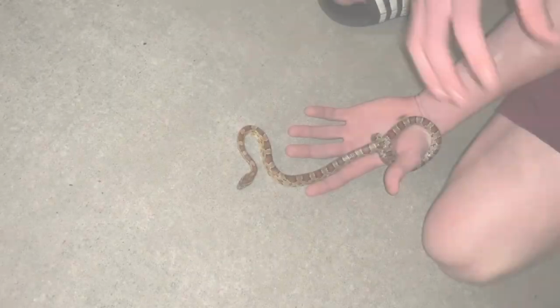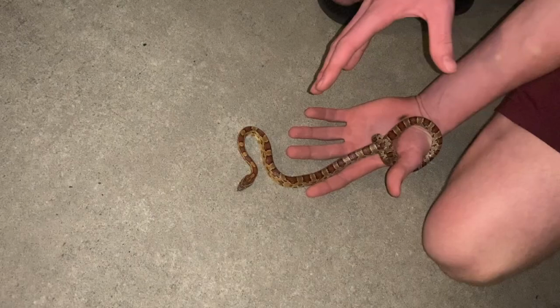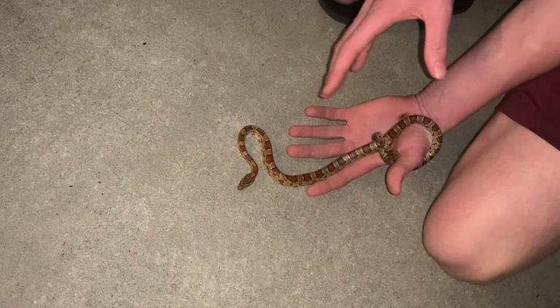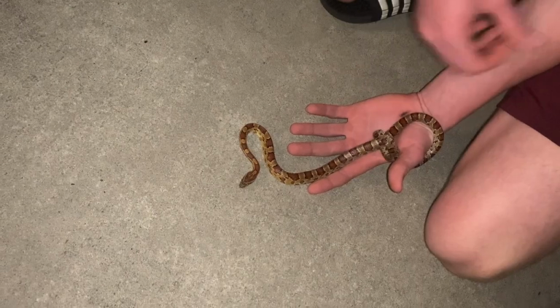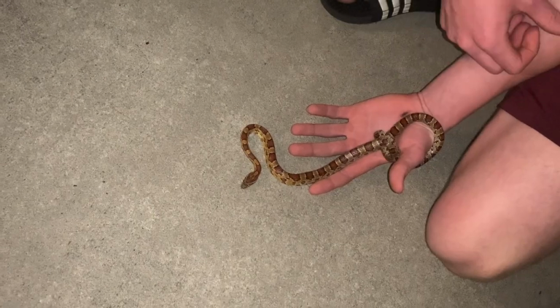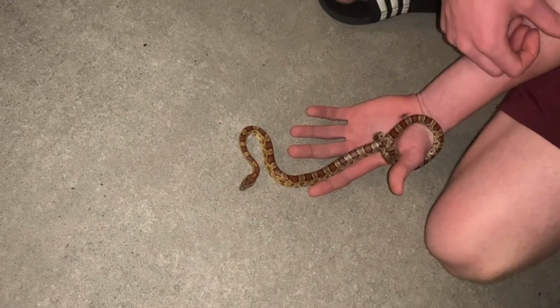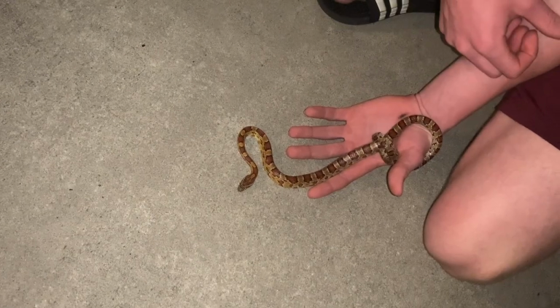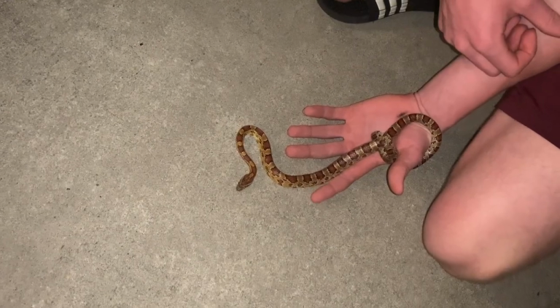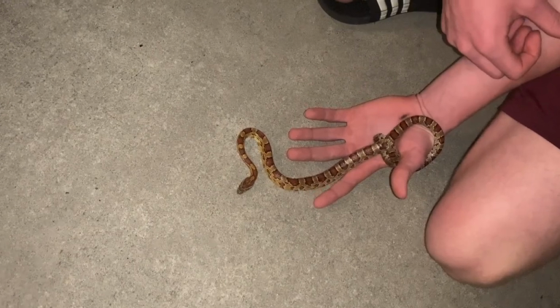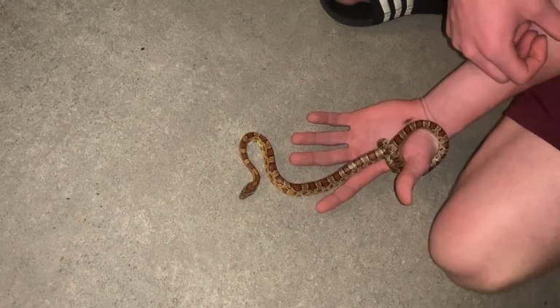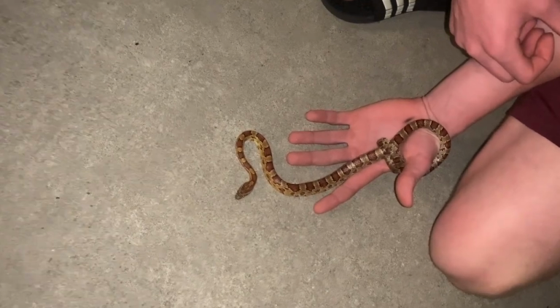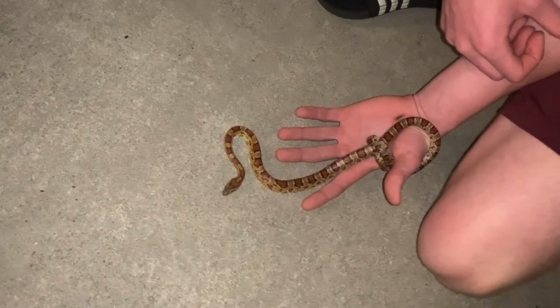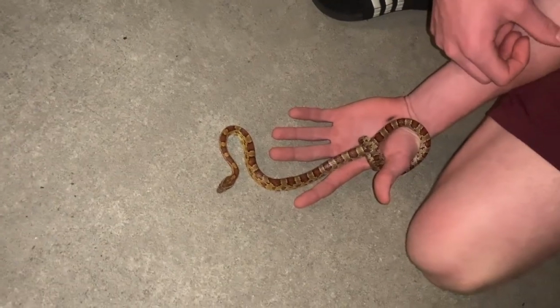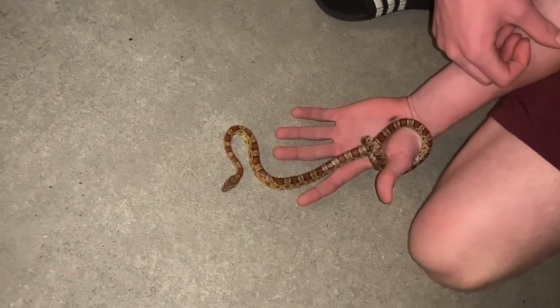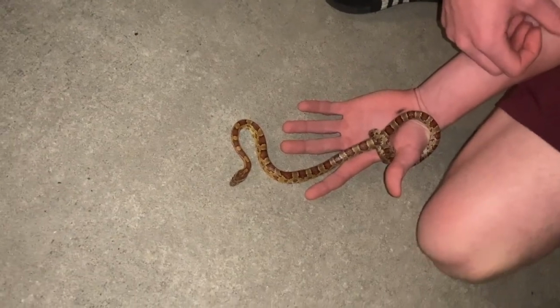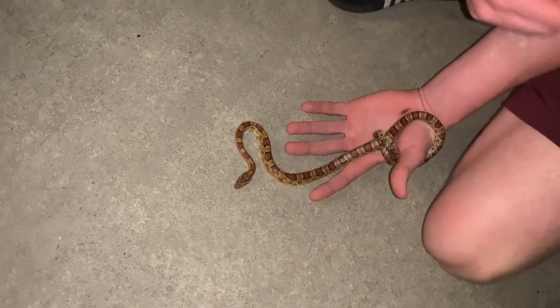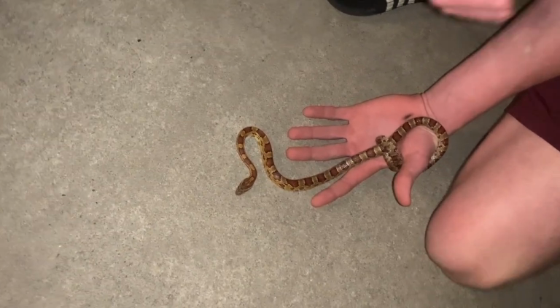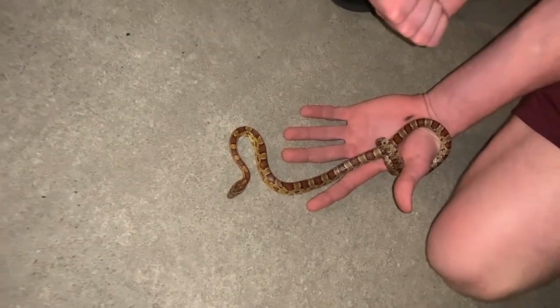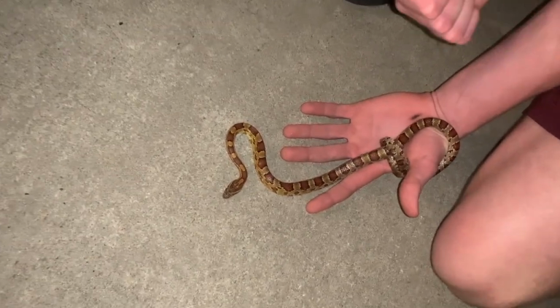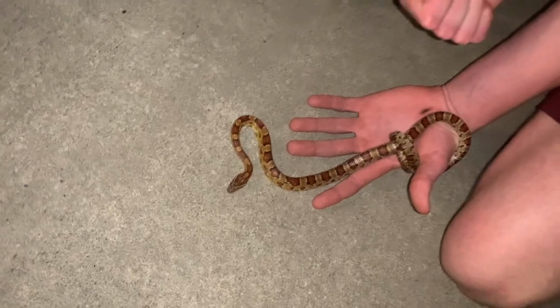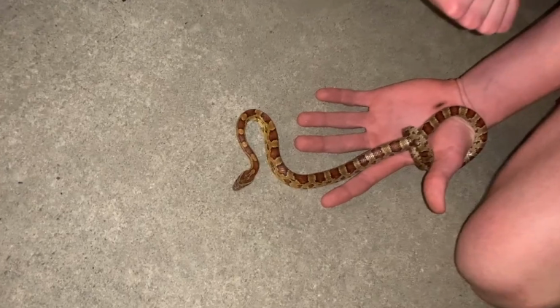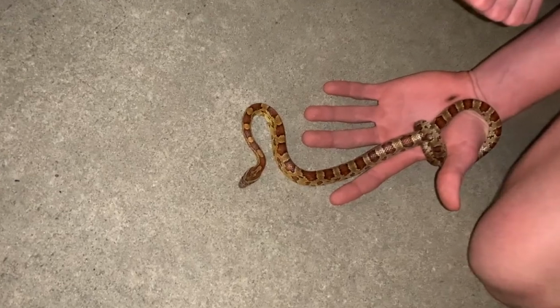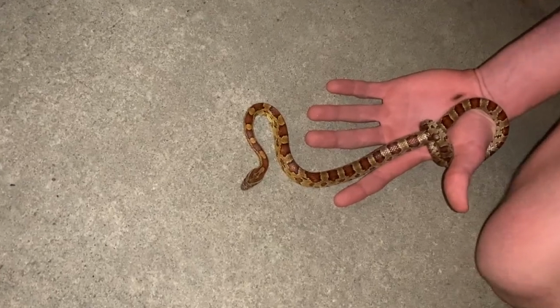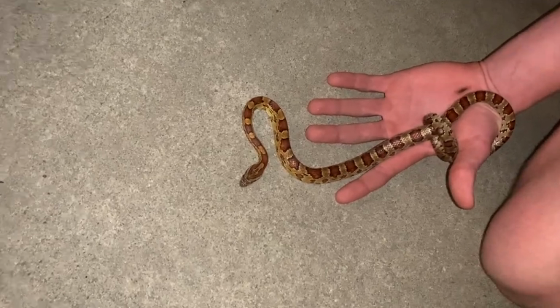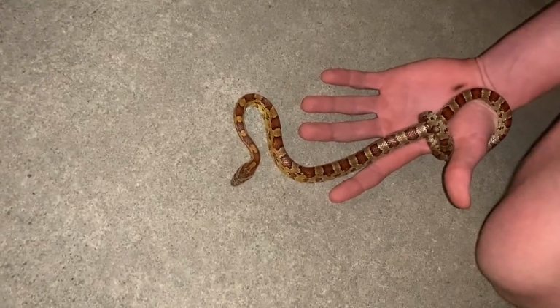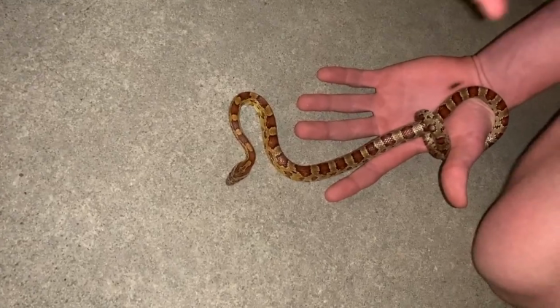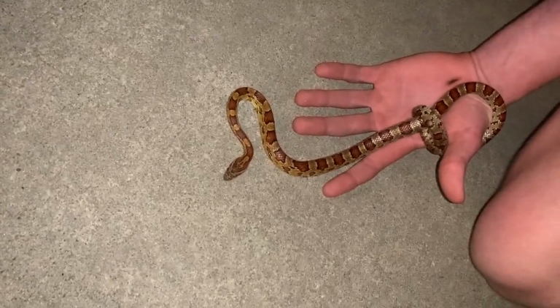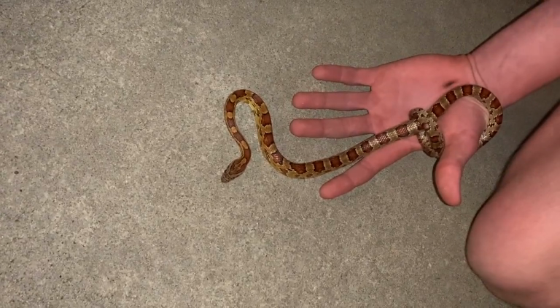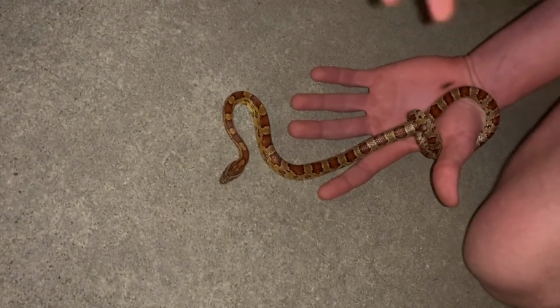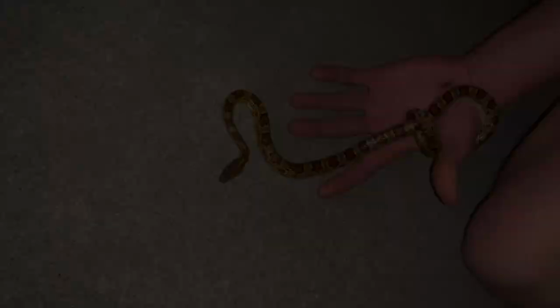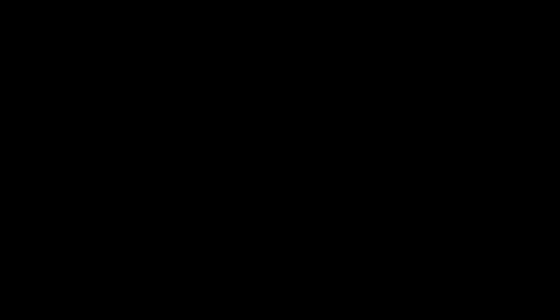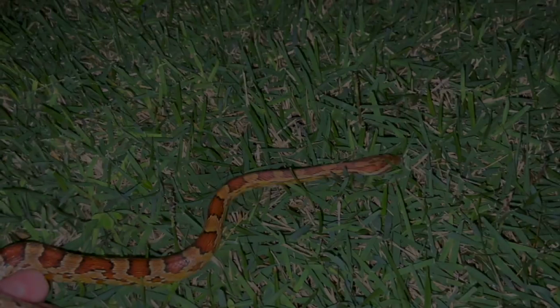These guys don't have too many predators once they get larger, but they can be eaten by other snakes, birds, foxes, and things like that.